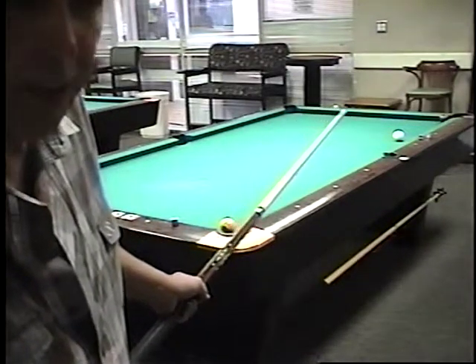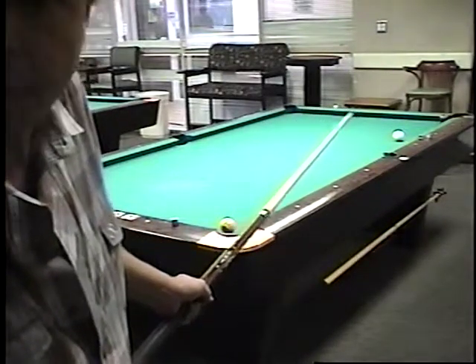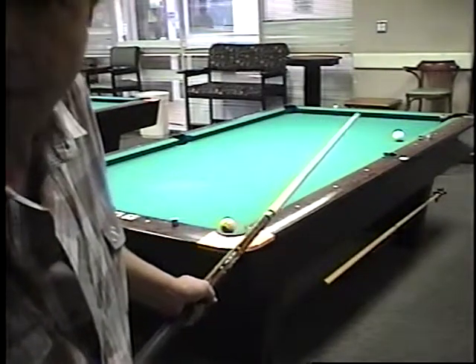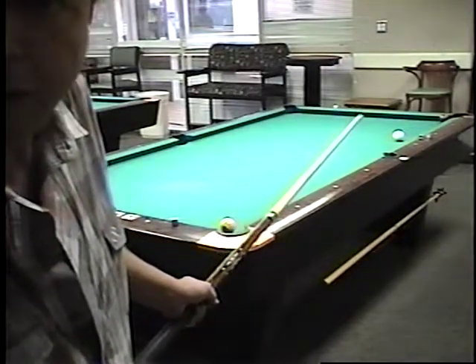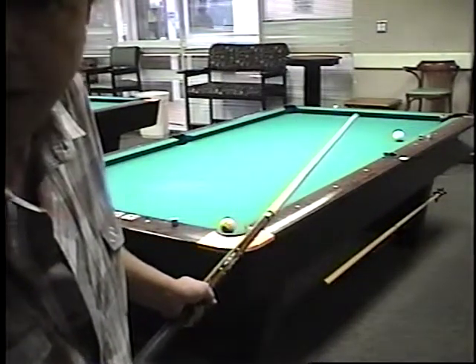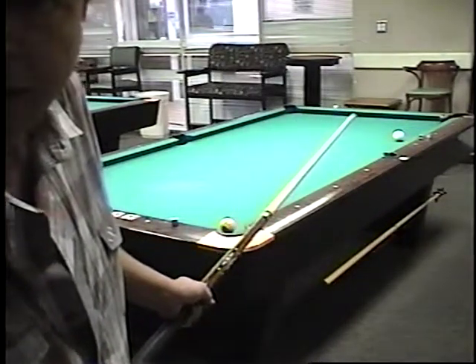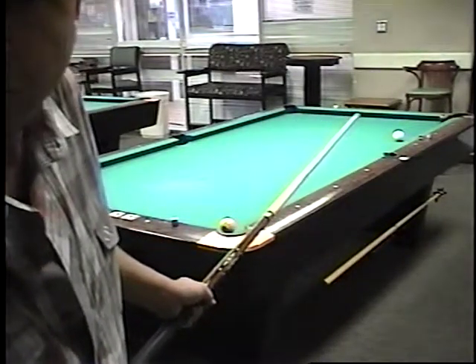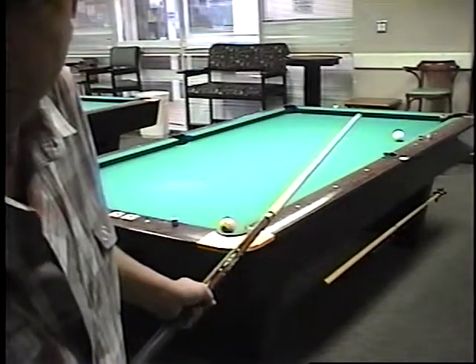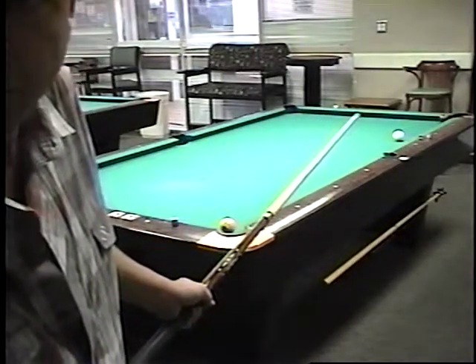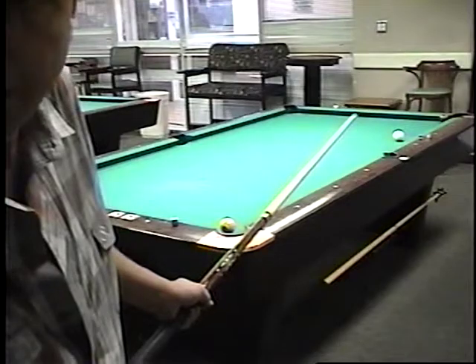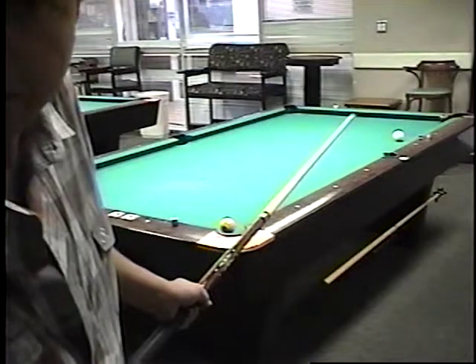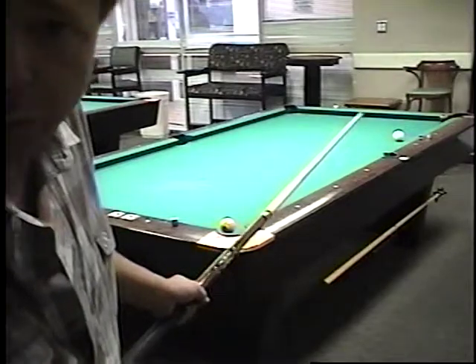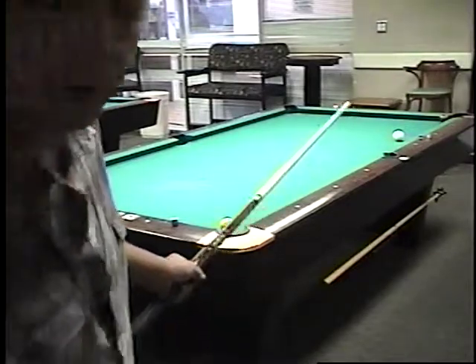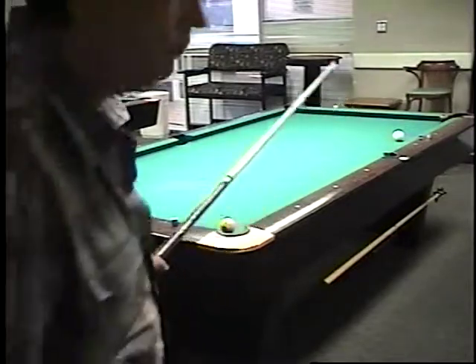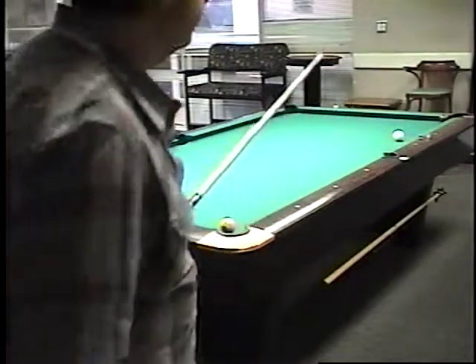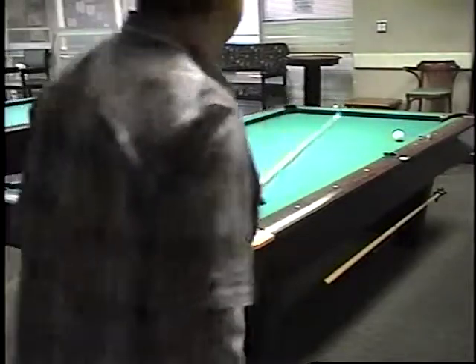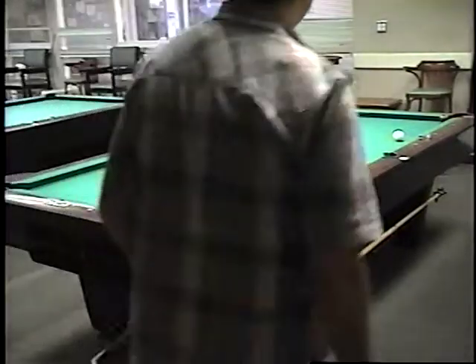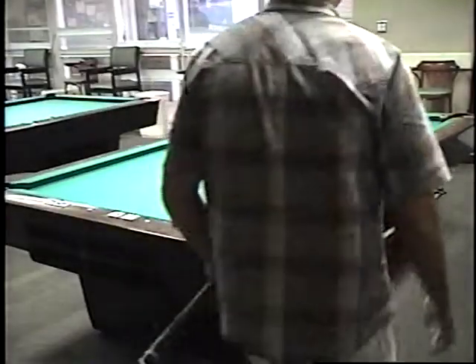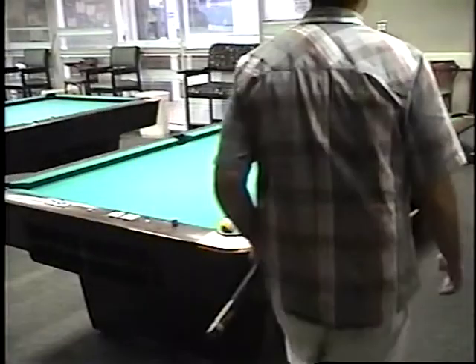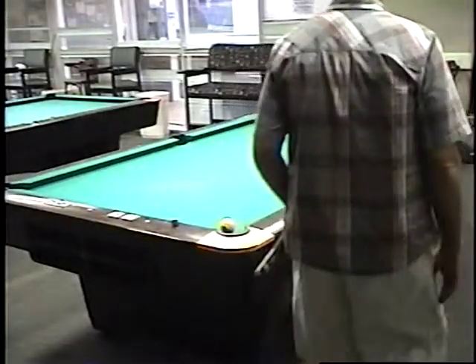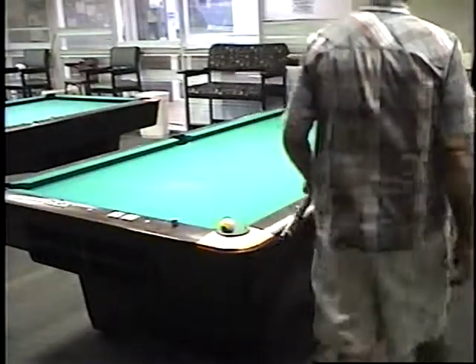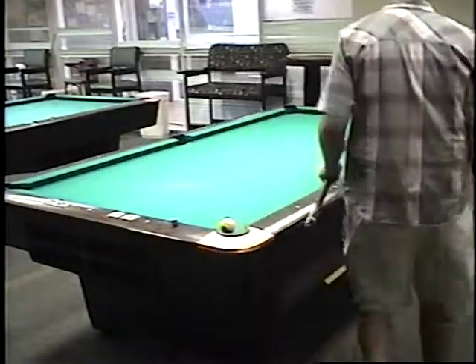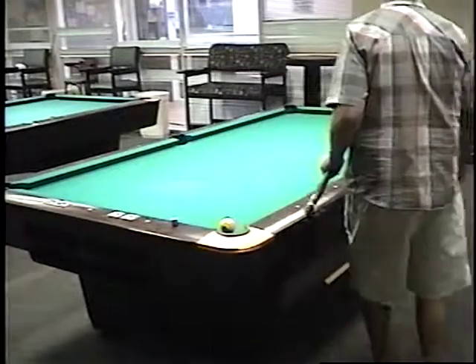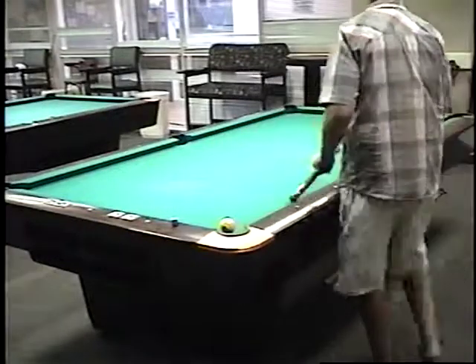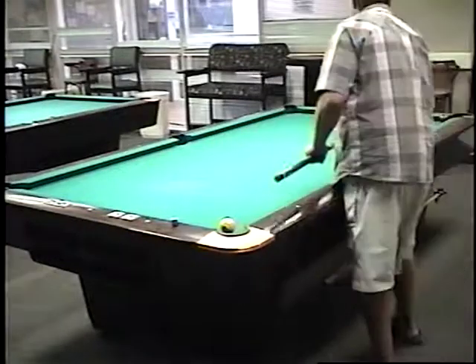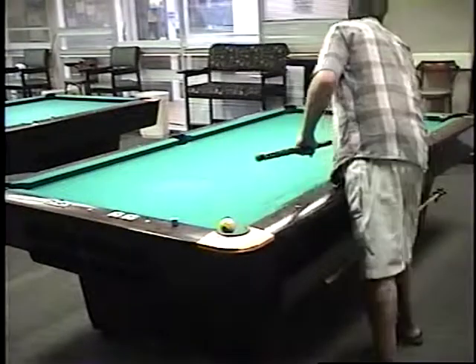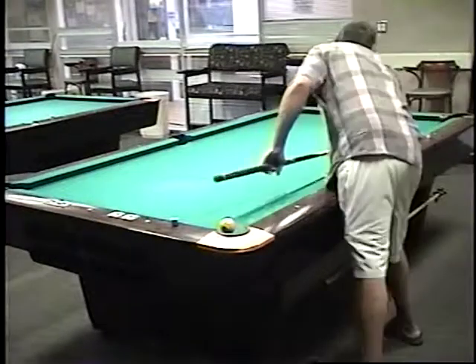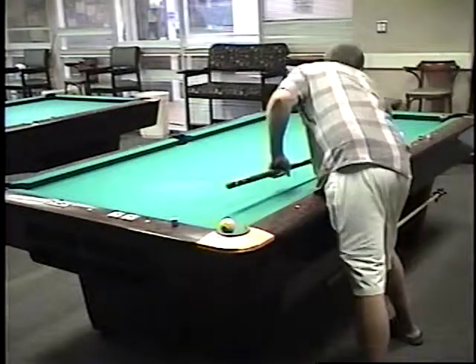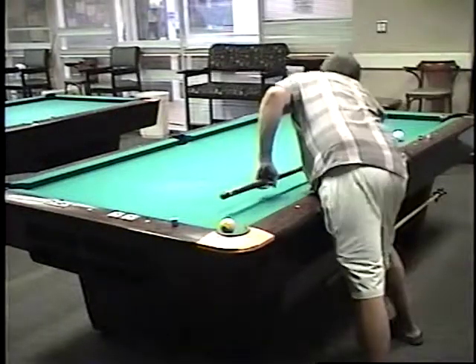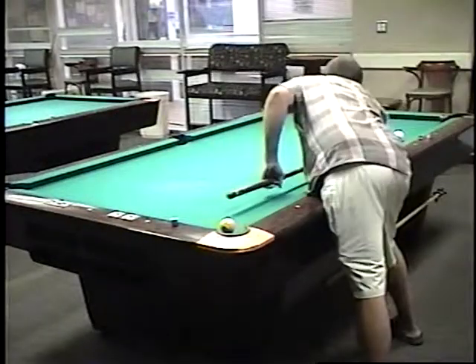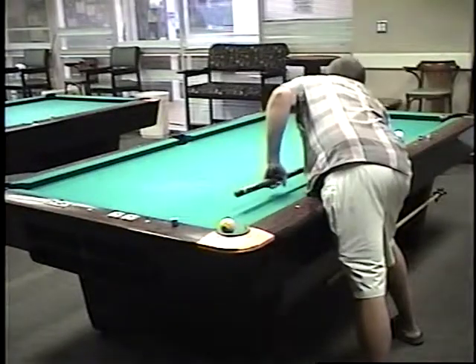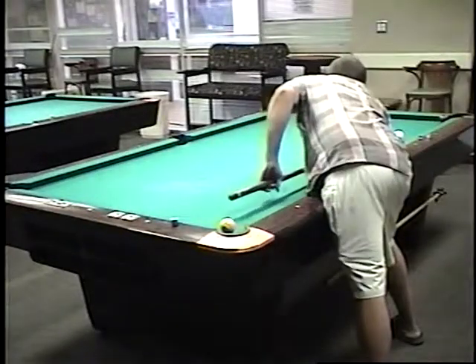Hit it hard enough, and let the balls do the rest. Here you go — it might go straight. Give me a little hug in there.